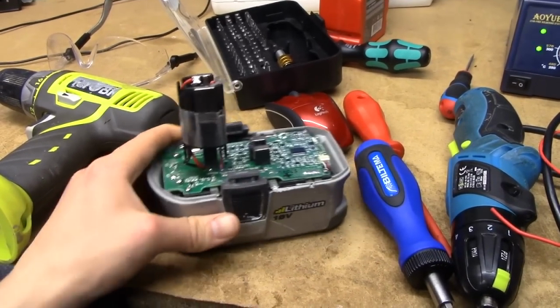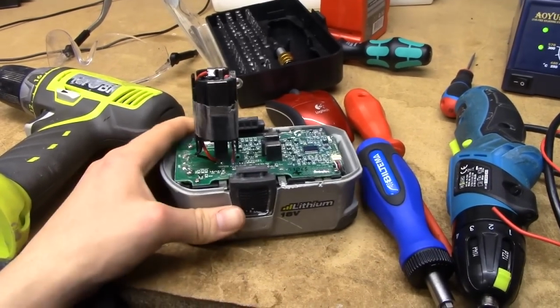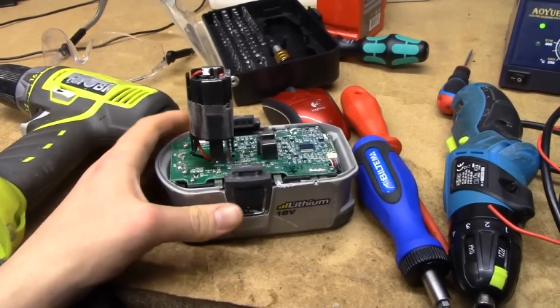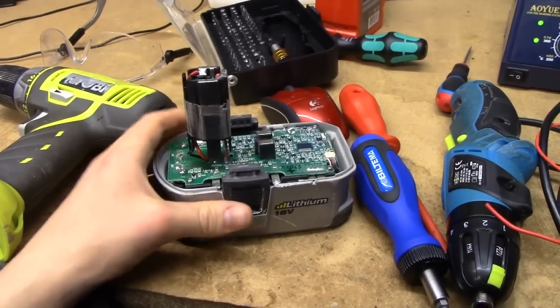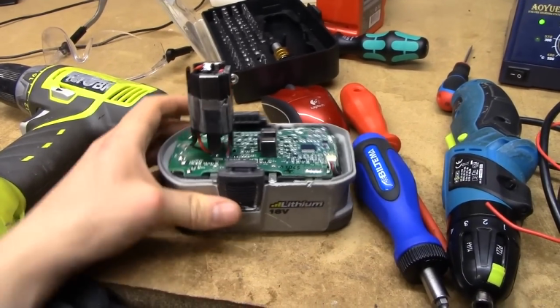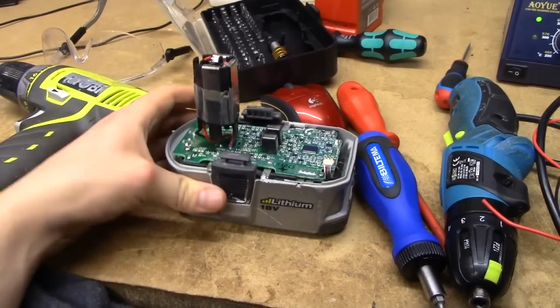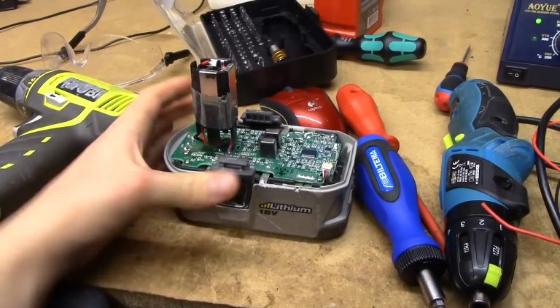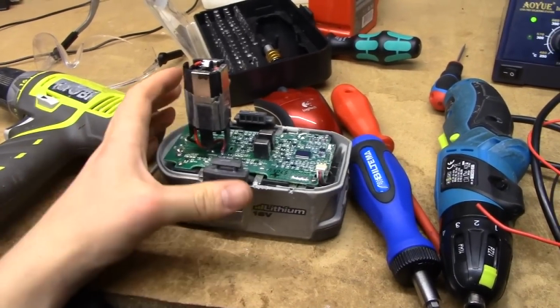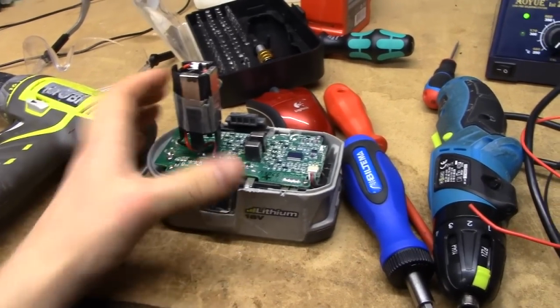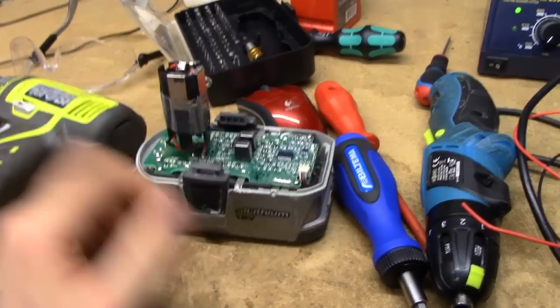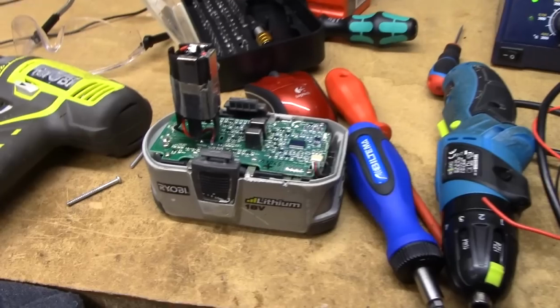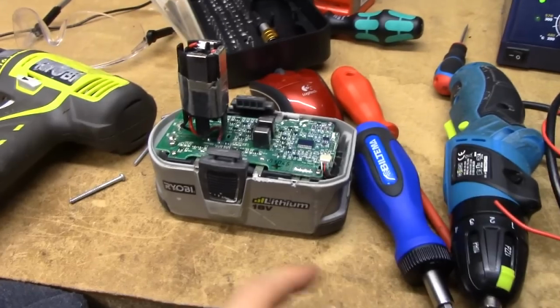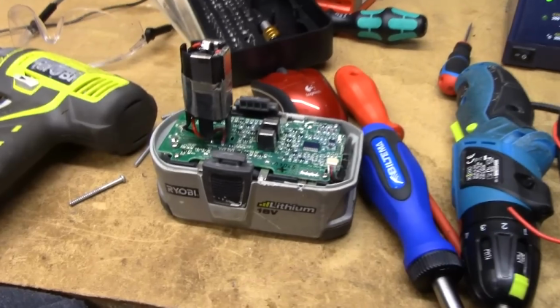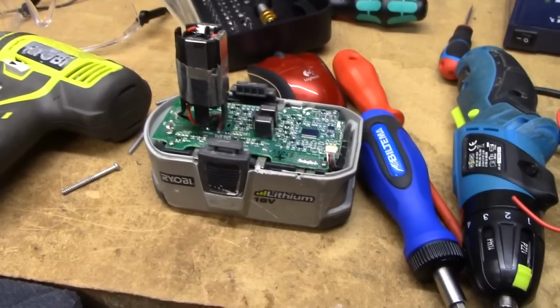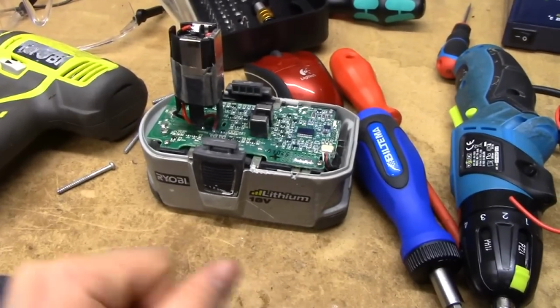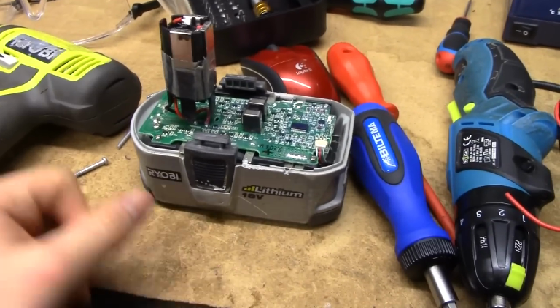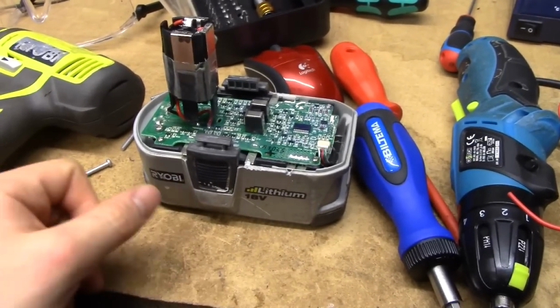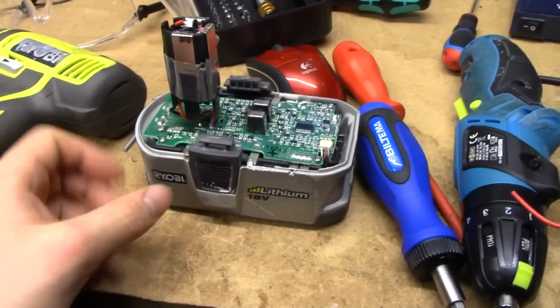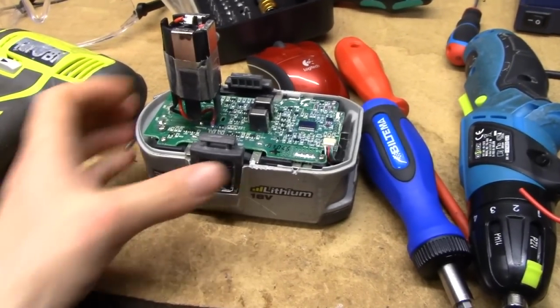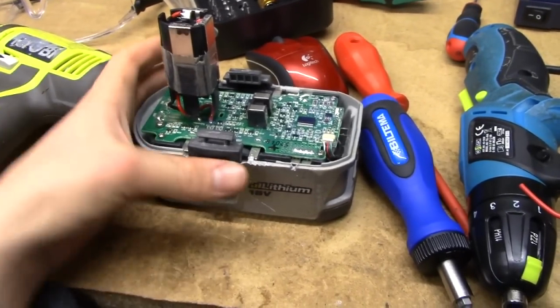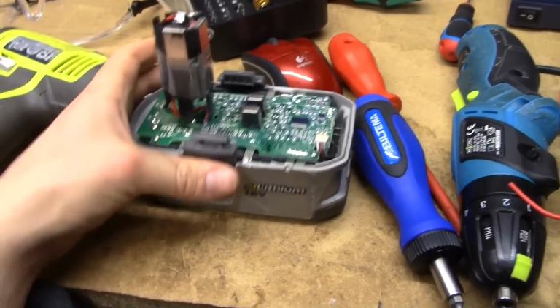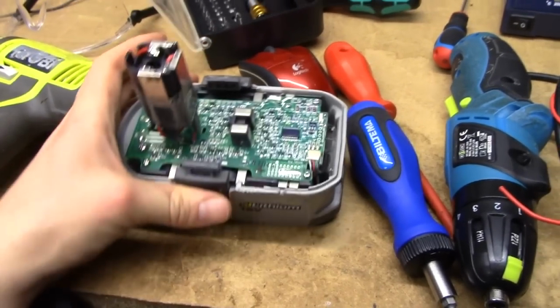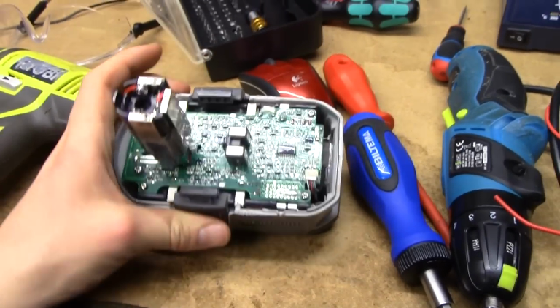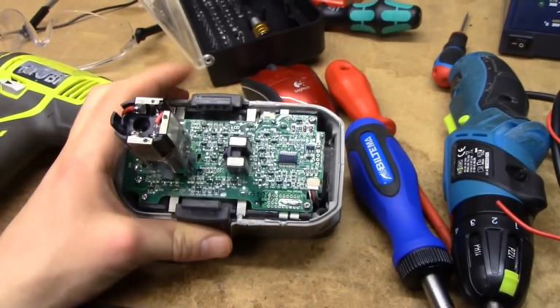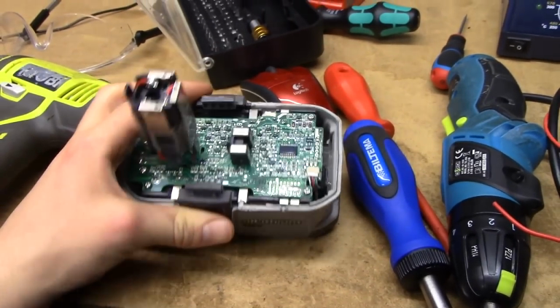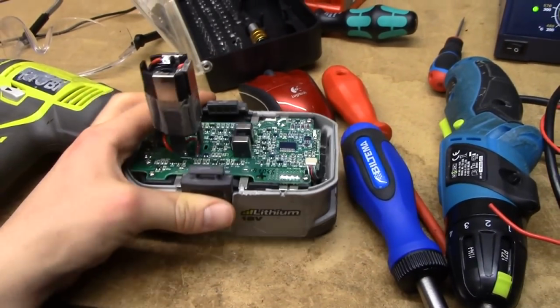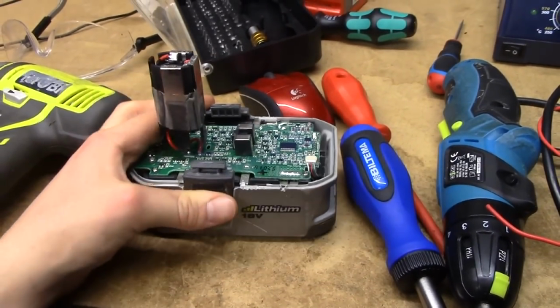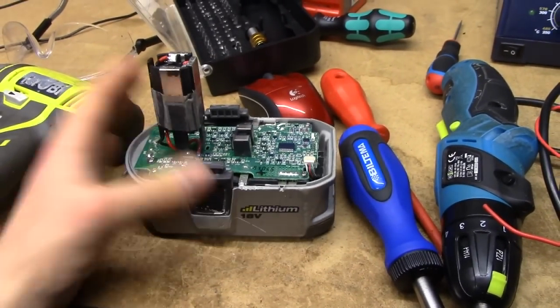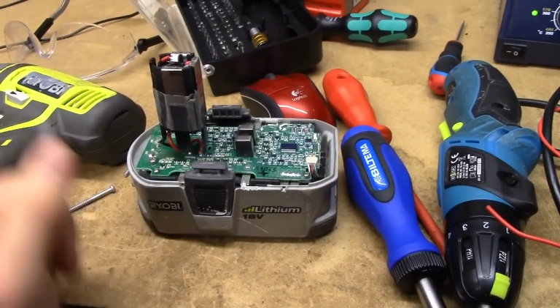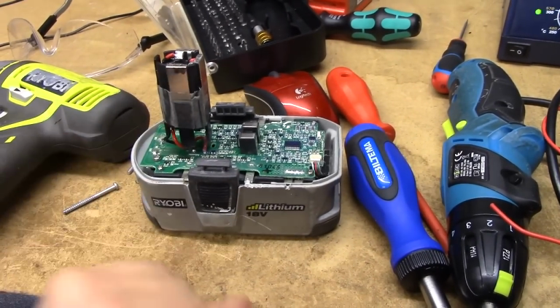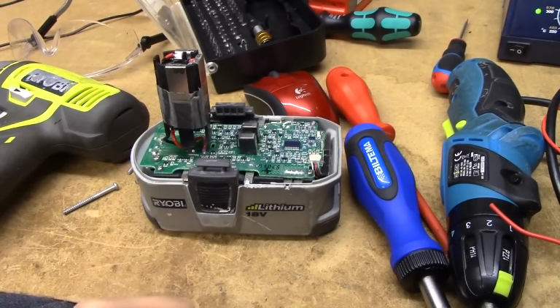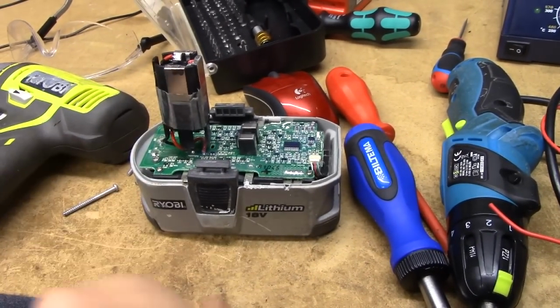But either way, I'm not an idiot, so I figured I'd just bodge this to charge from my lab power supply.